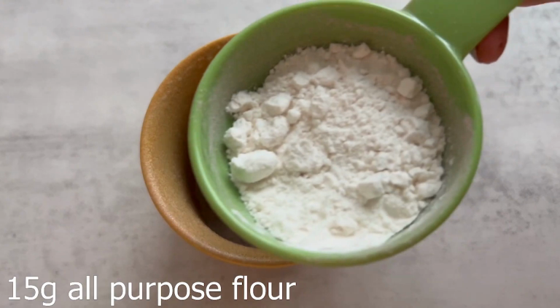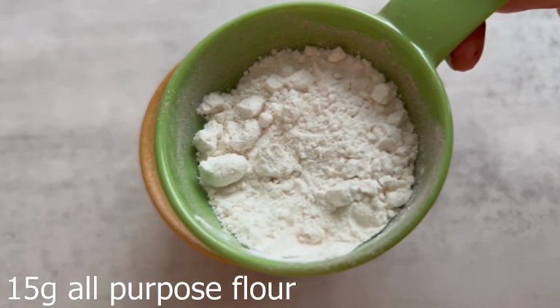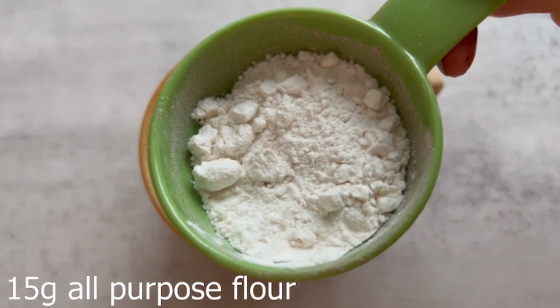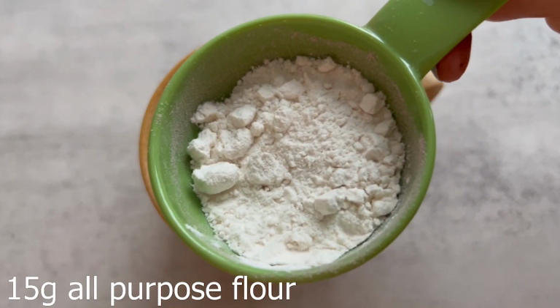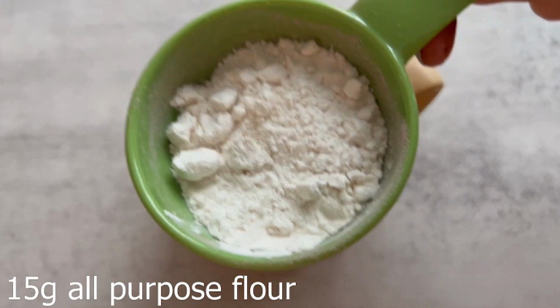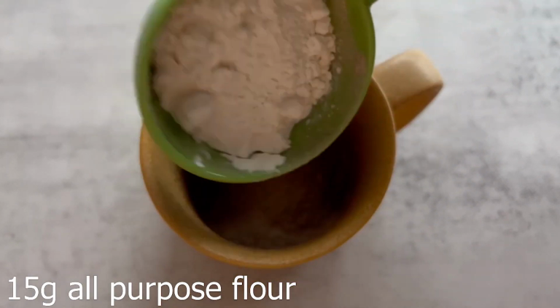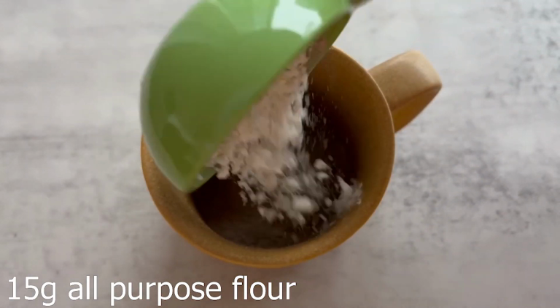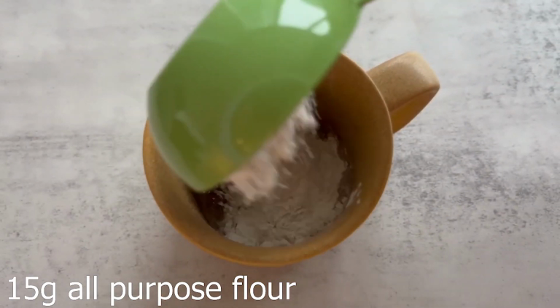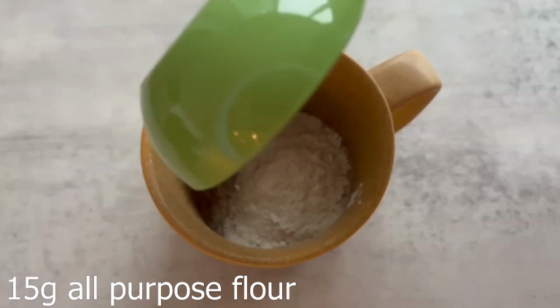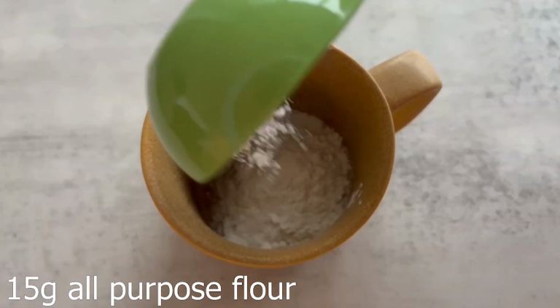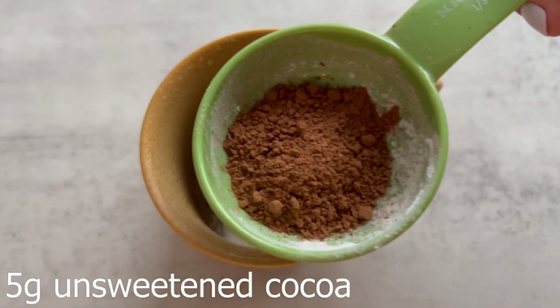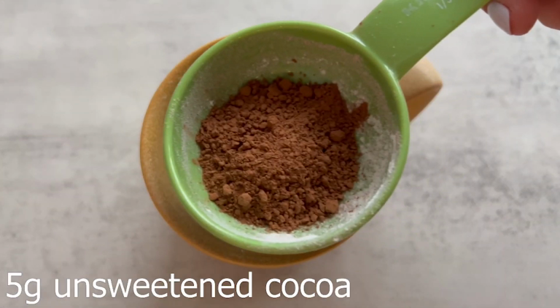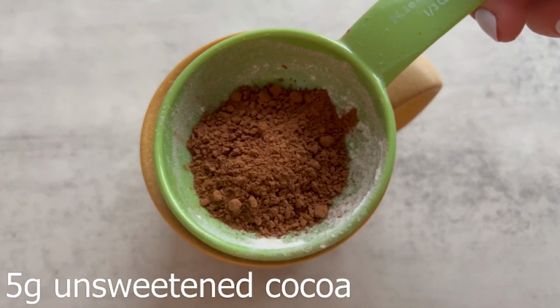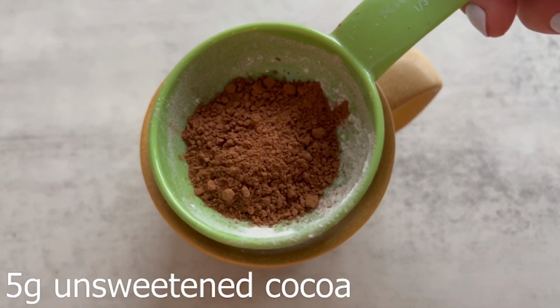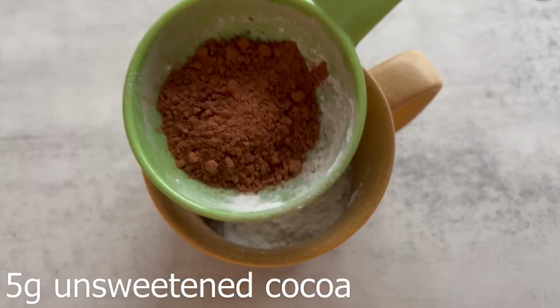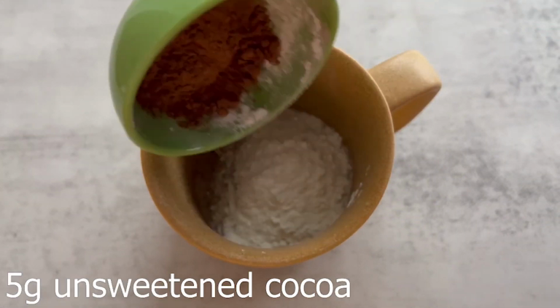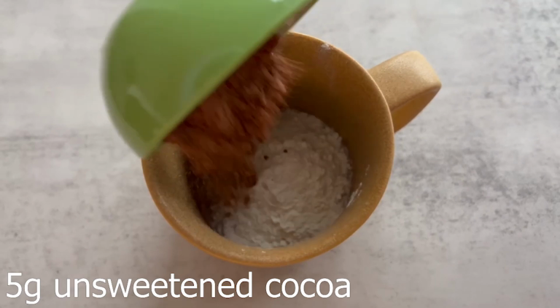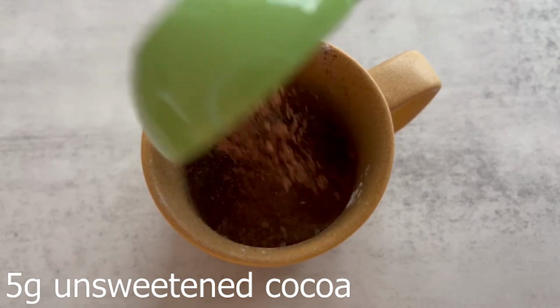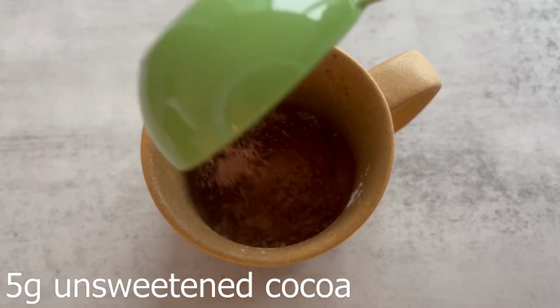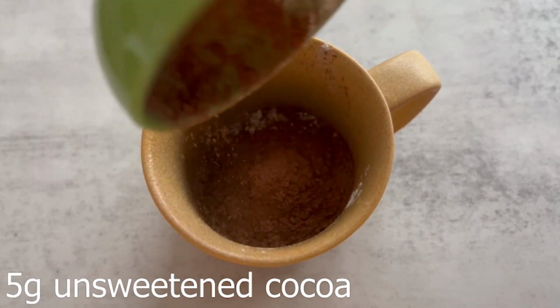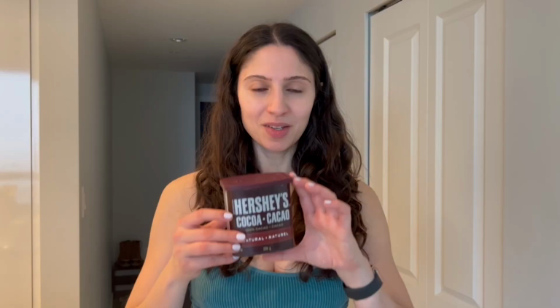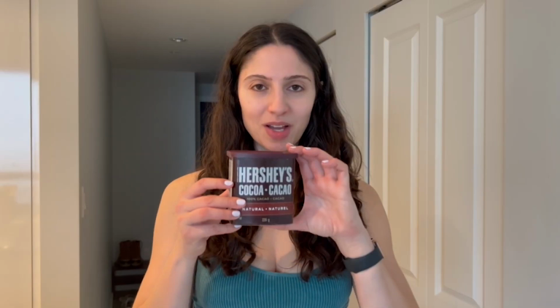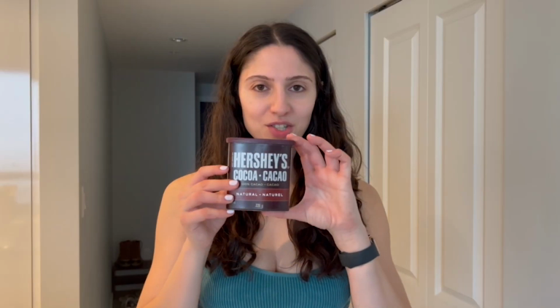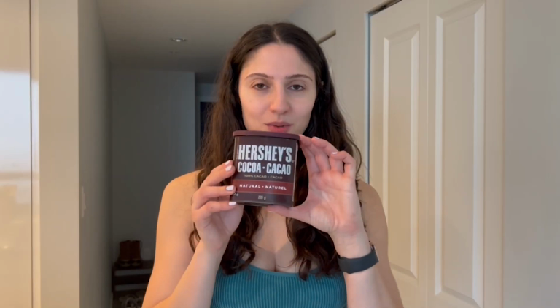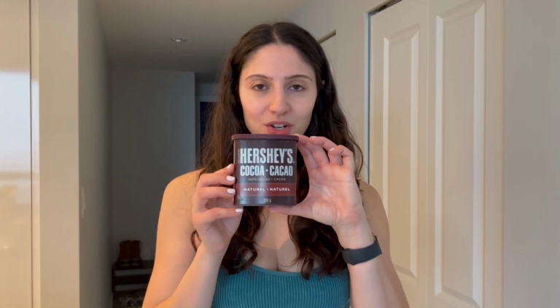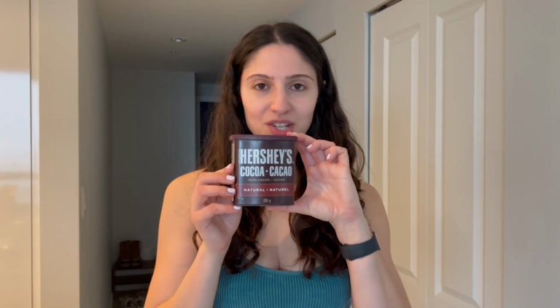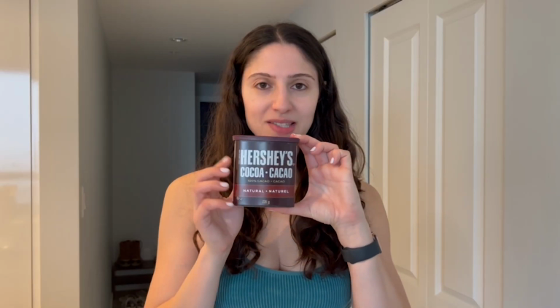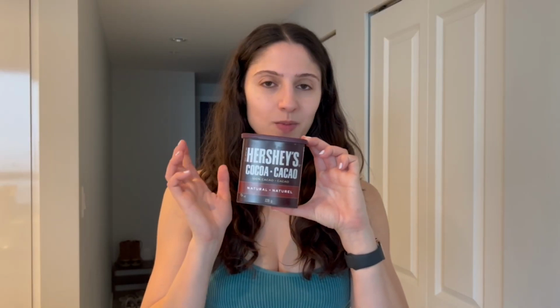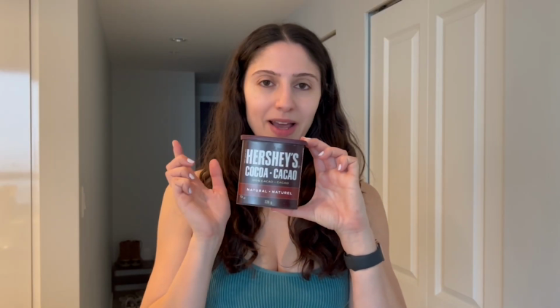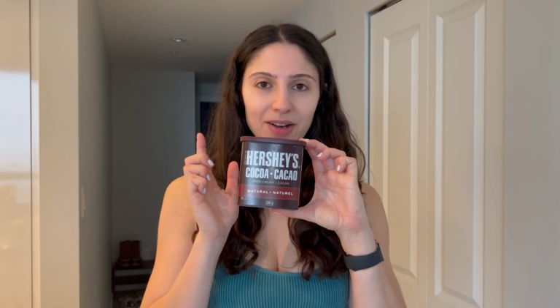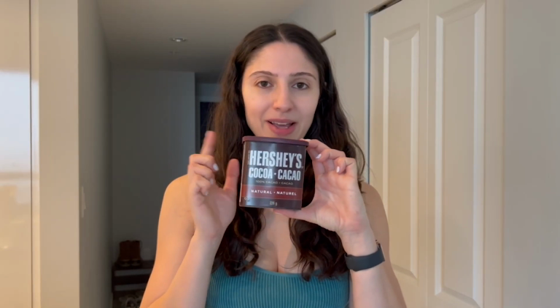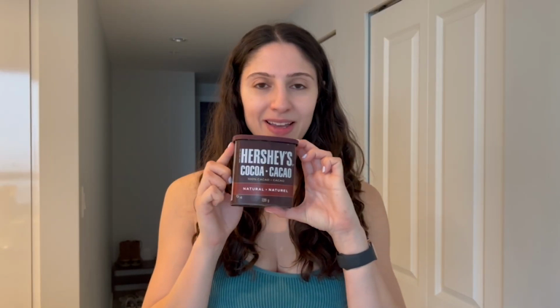Now add in some all-purpose flour. Next, your unsweetened cocoa powder — I just use Hershey's, this is what I had on hand.